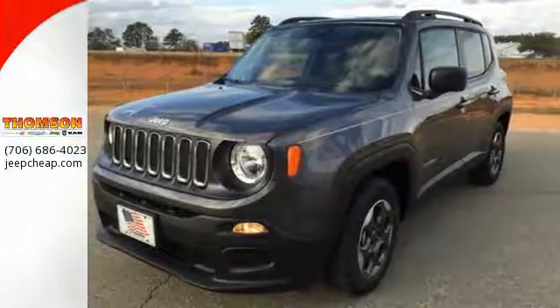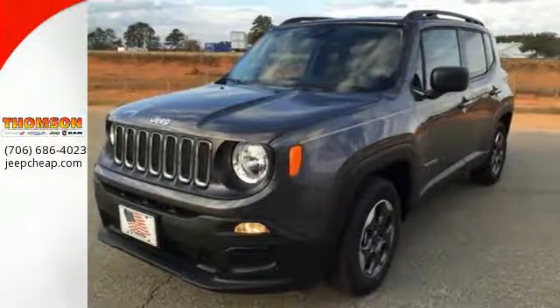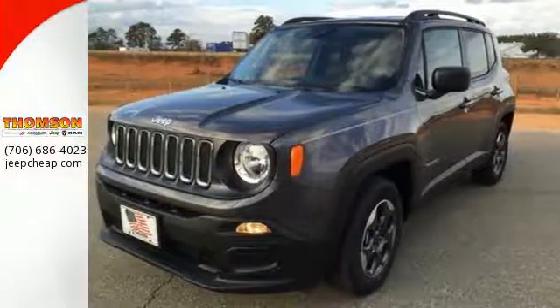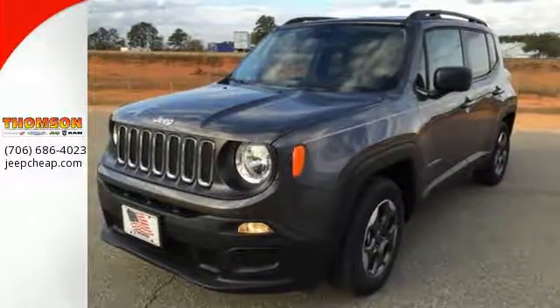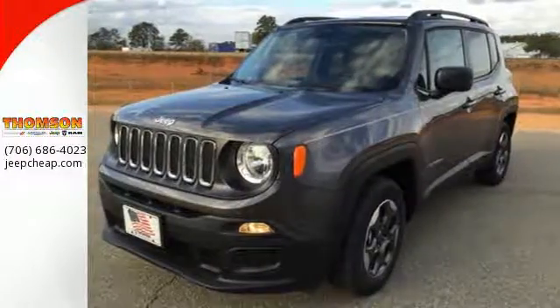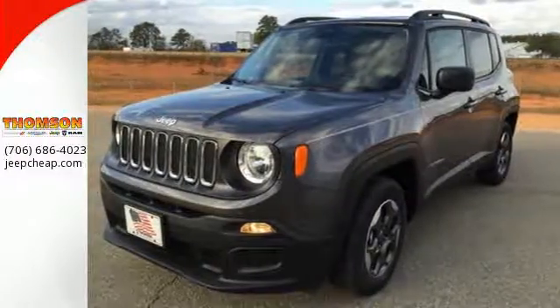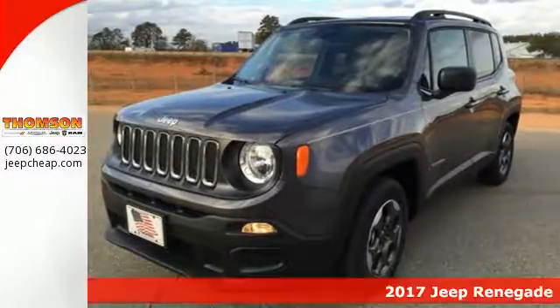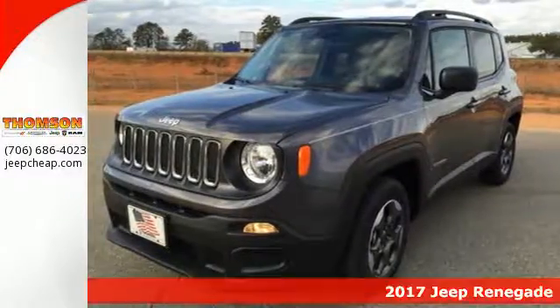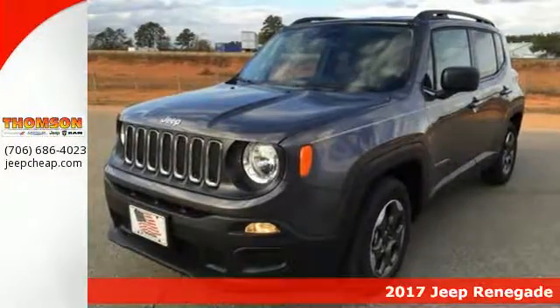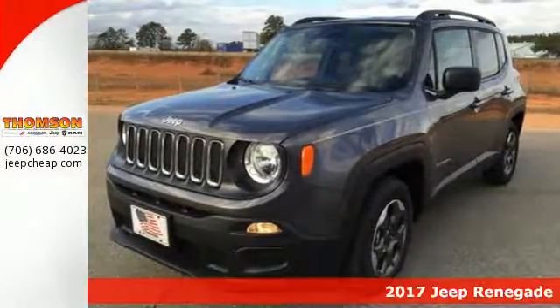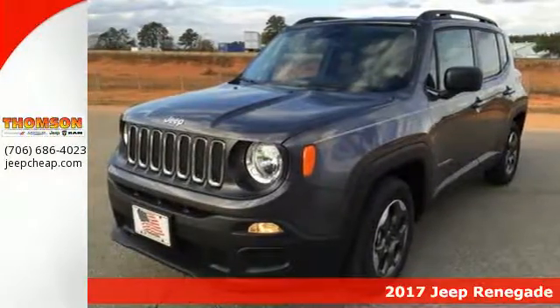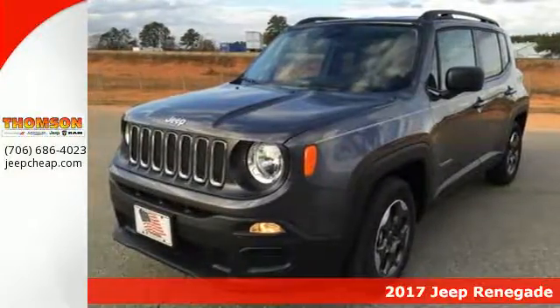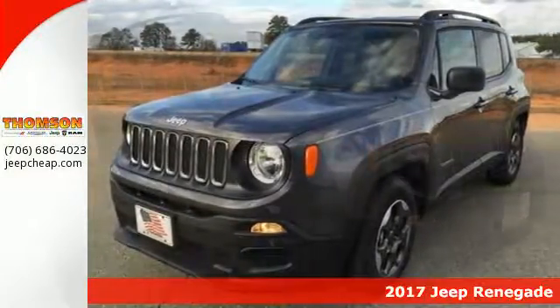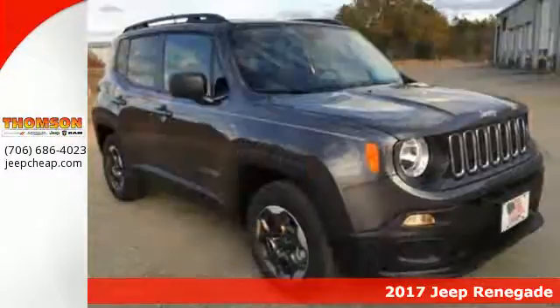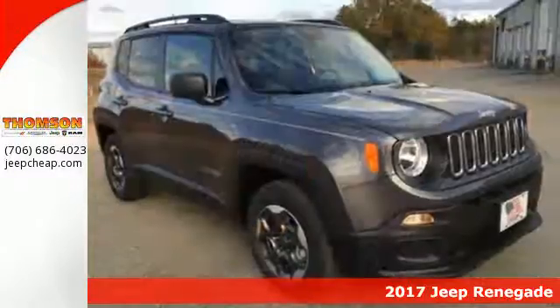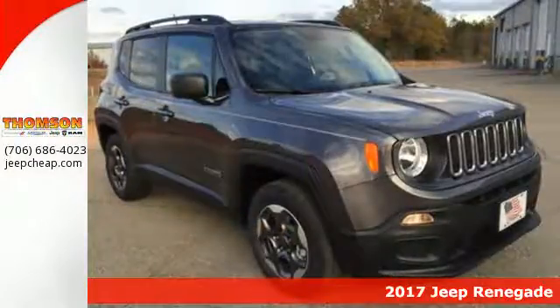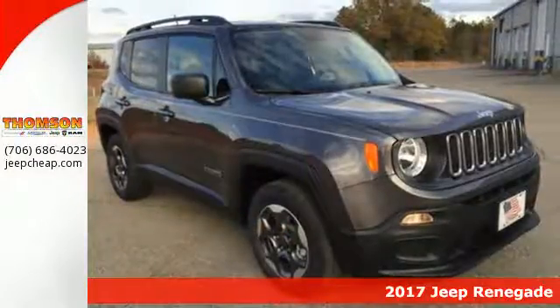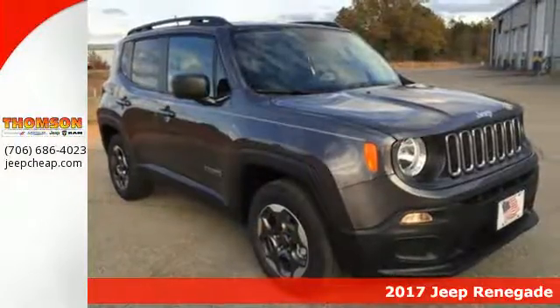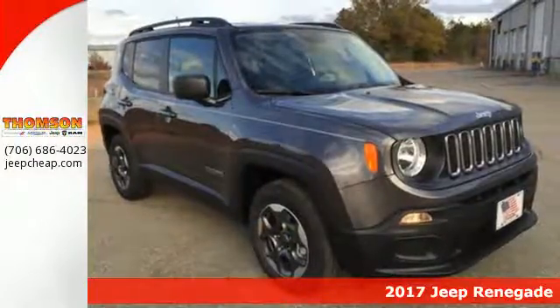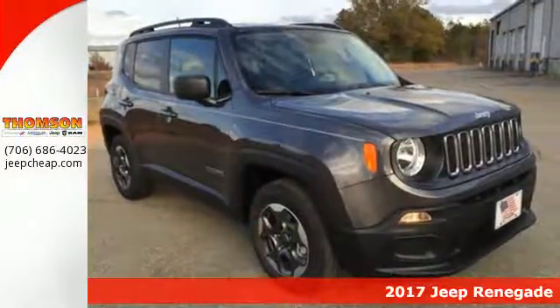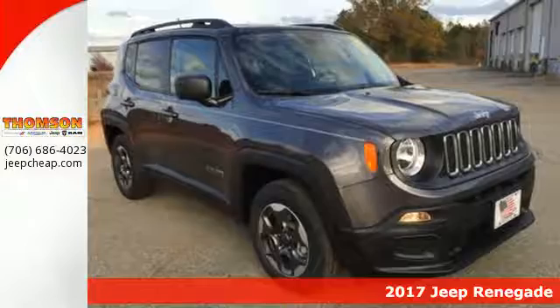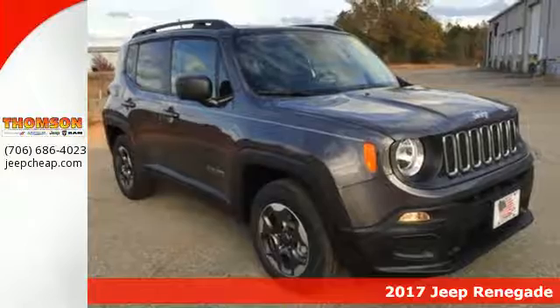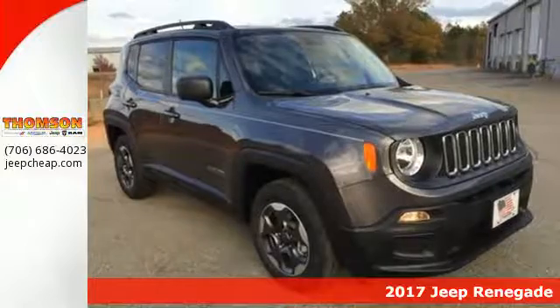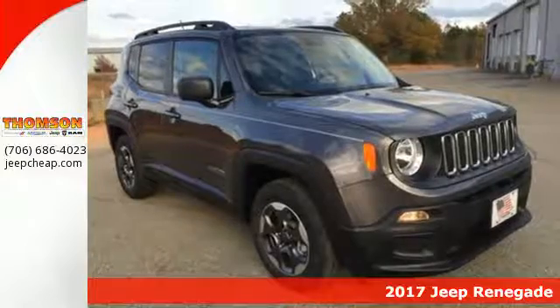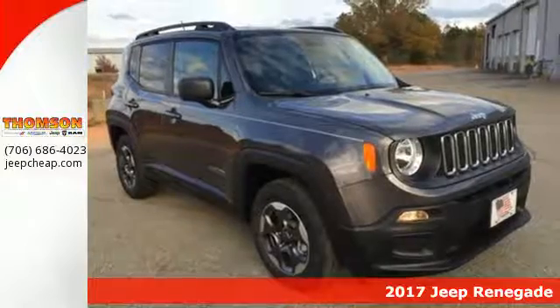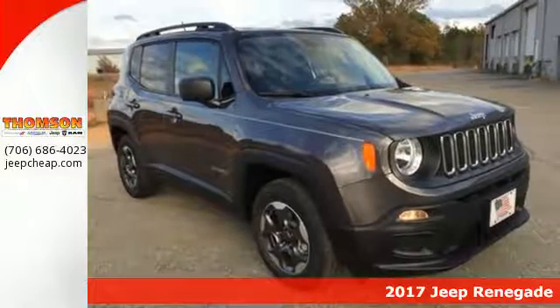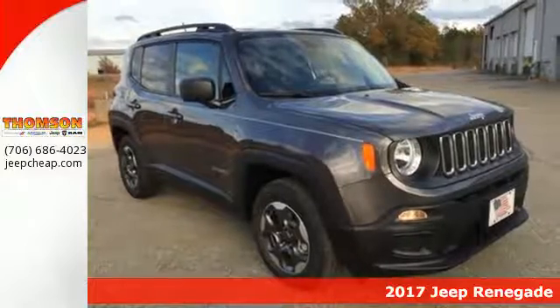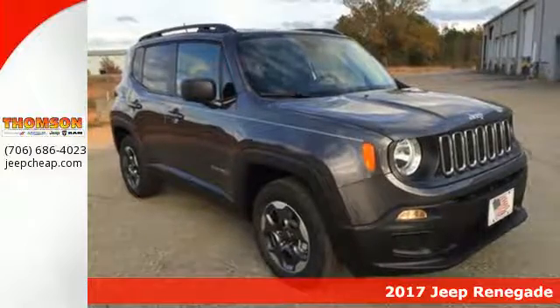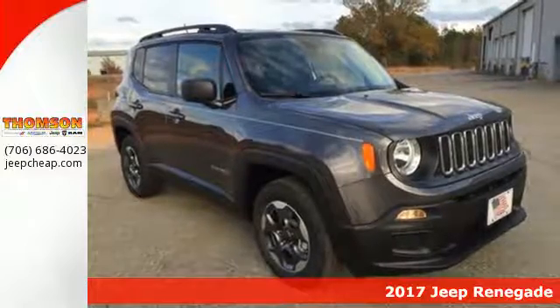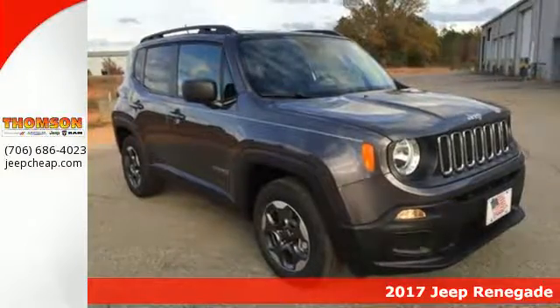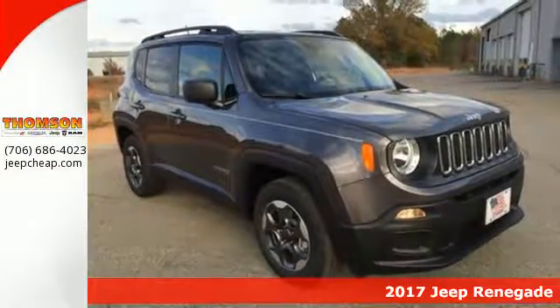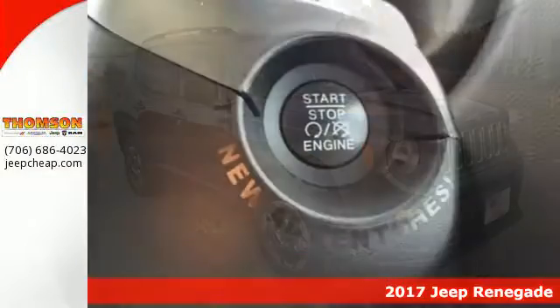It's a 2017 Jeep Renegade. If a breath of fresh air is what you're after, this Renegade will take you there.